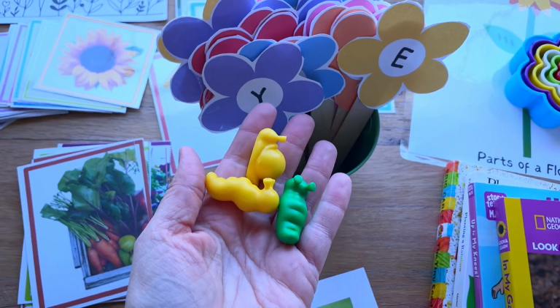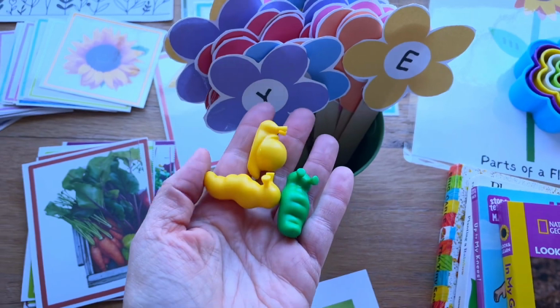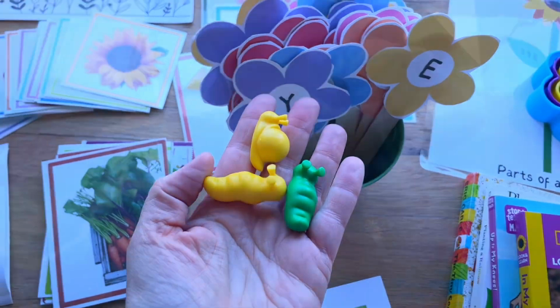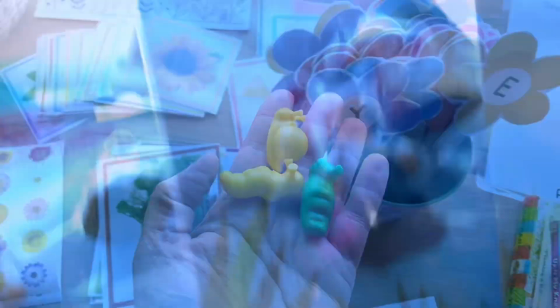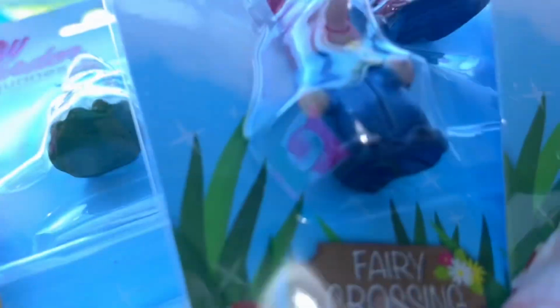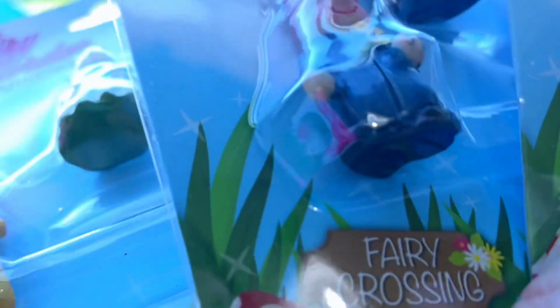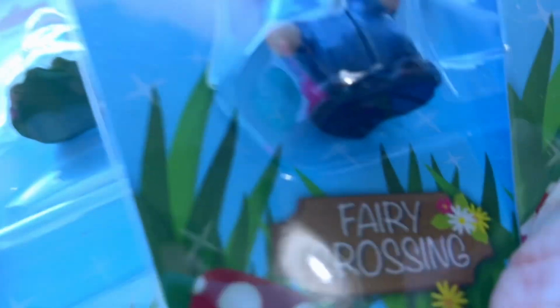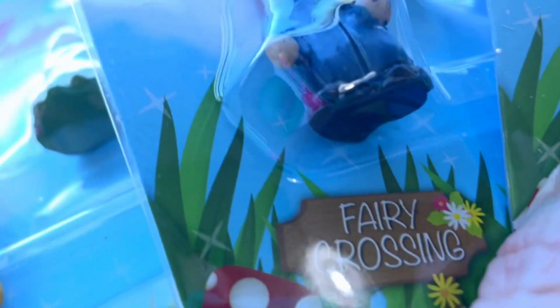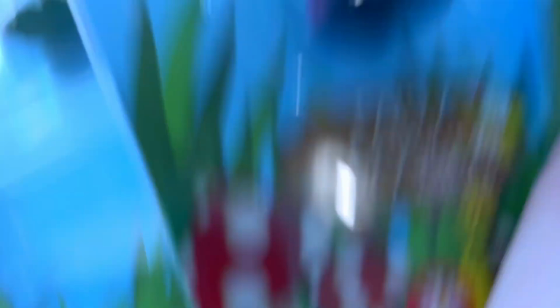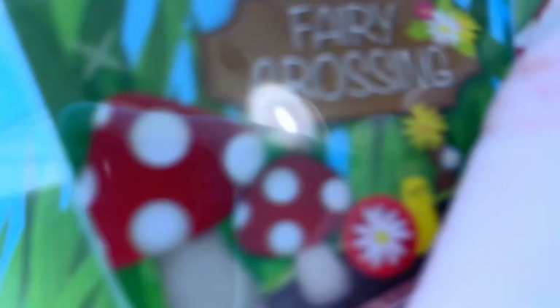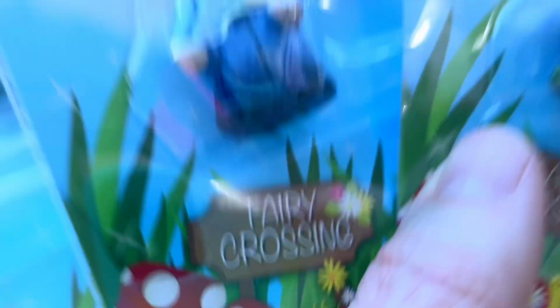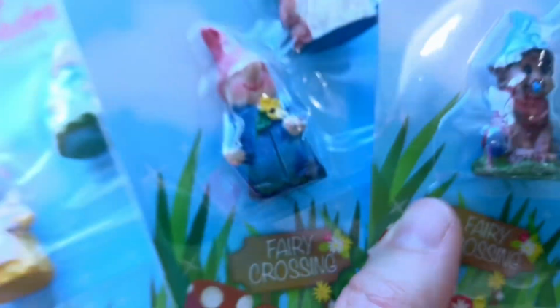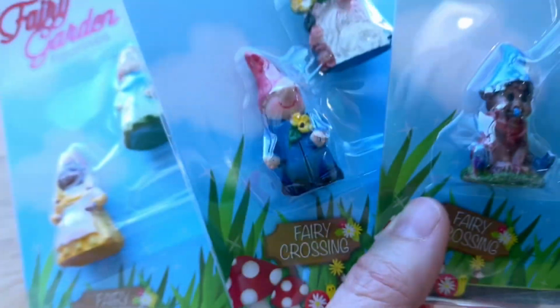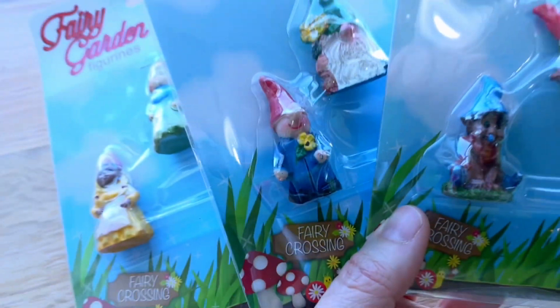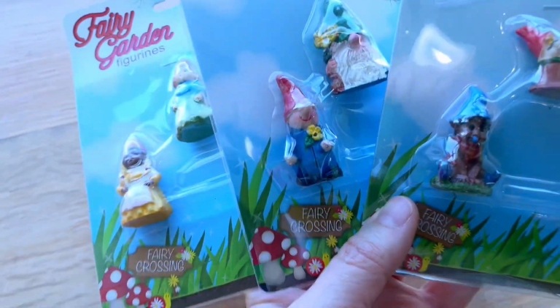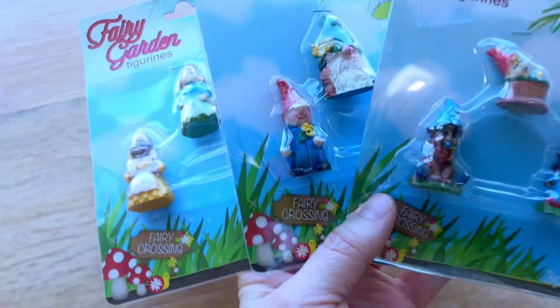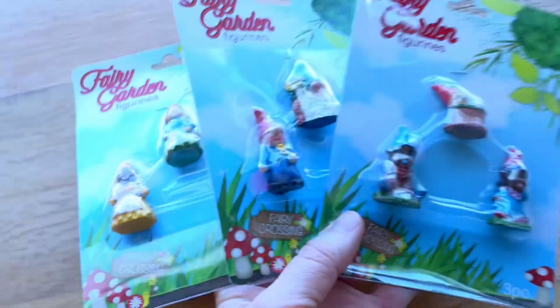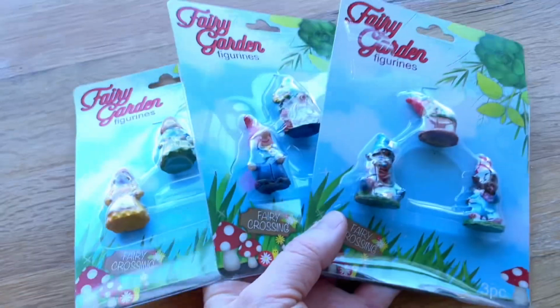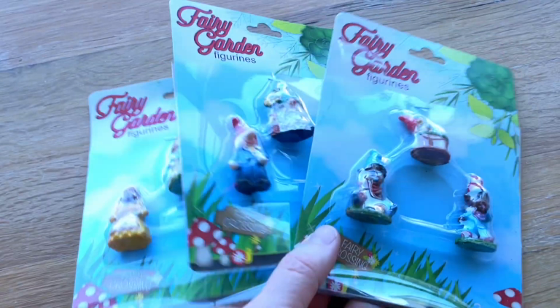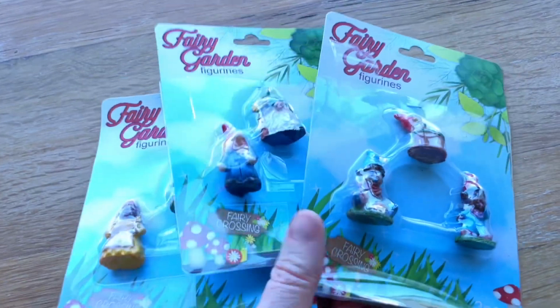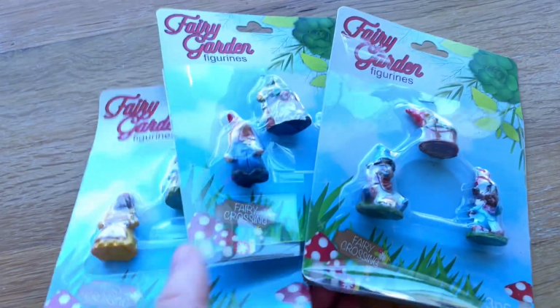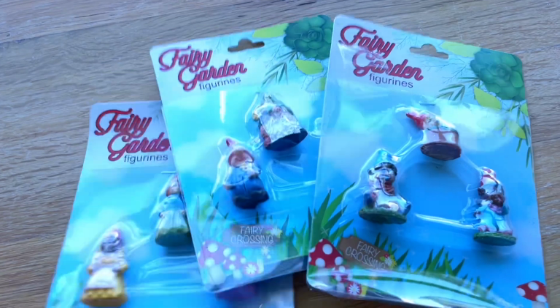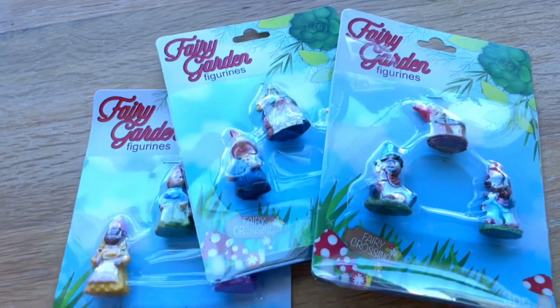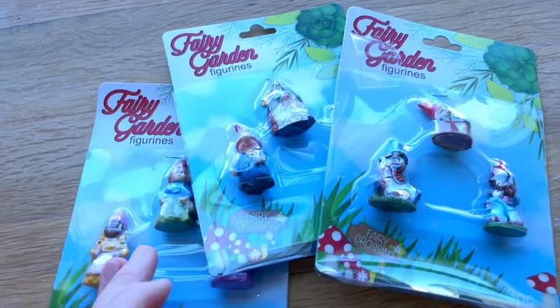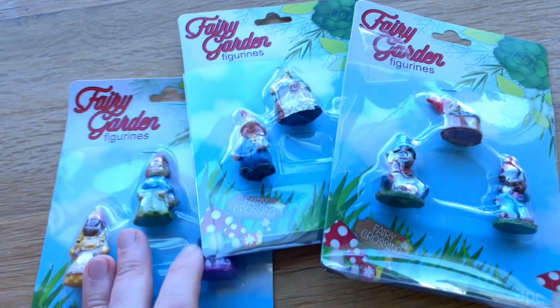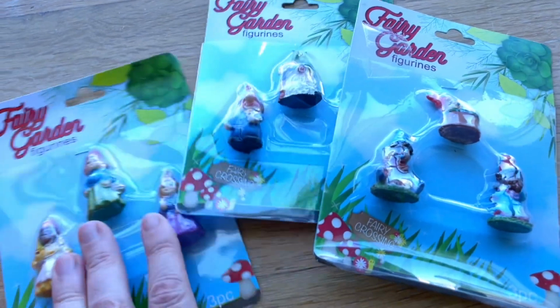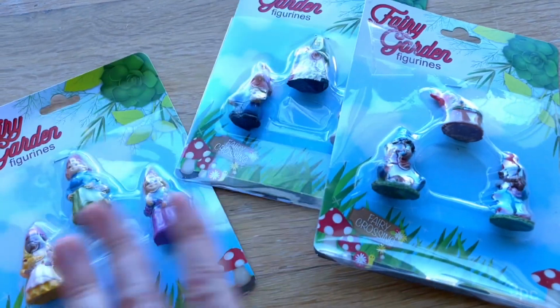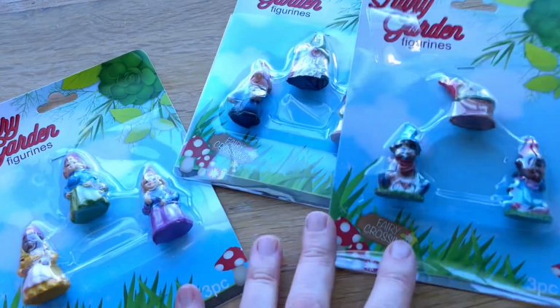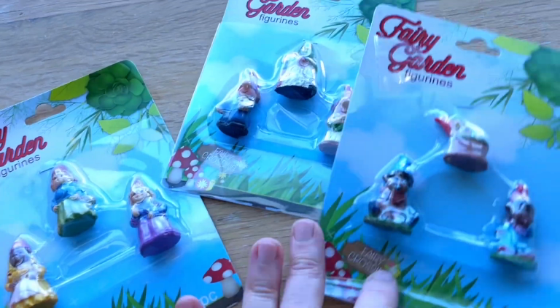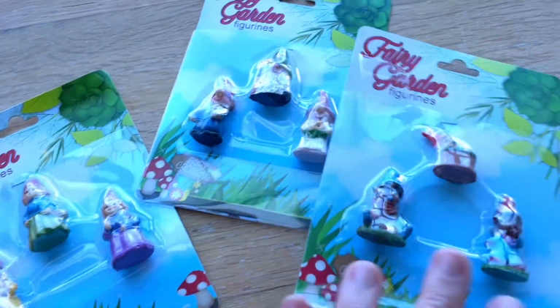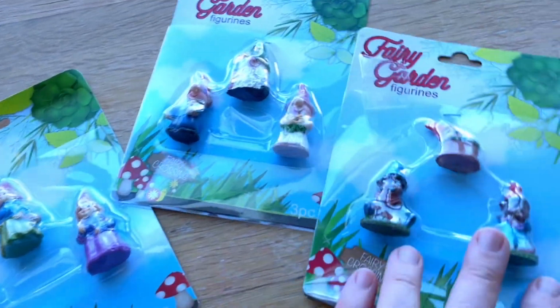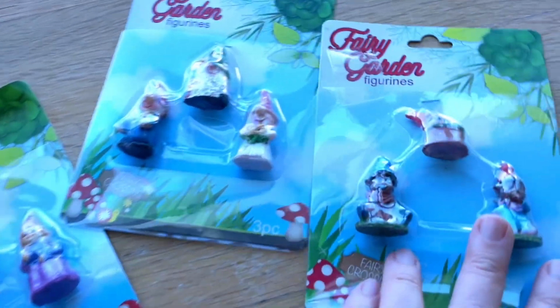At the dollar store I found these little gnomes. I thought it'd be fun to hide them in the sensory bin for the kids to play with and have fun with as well.